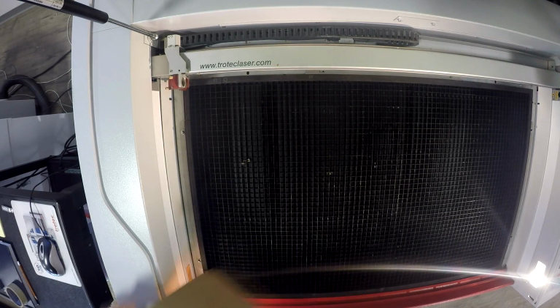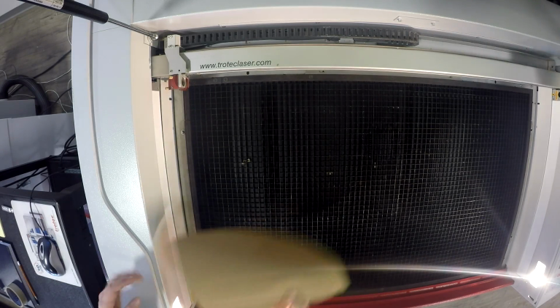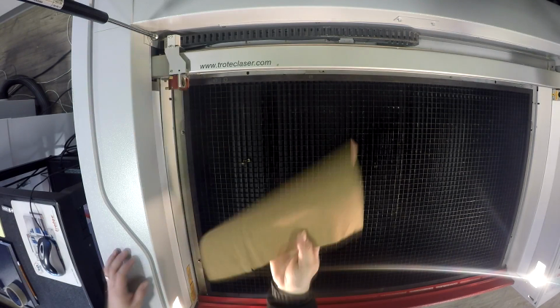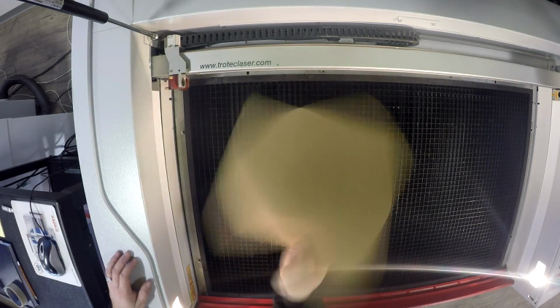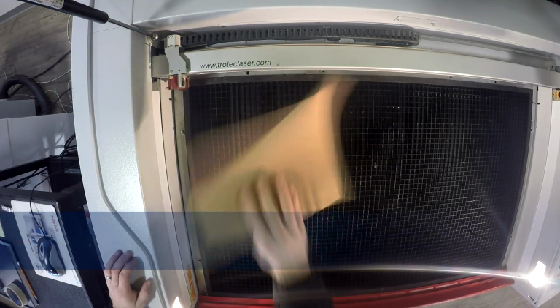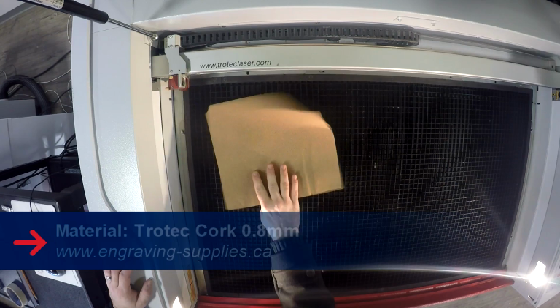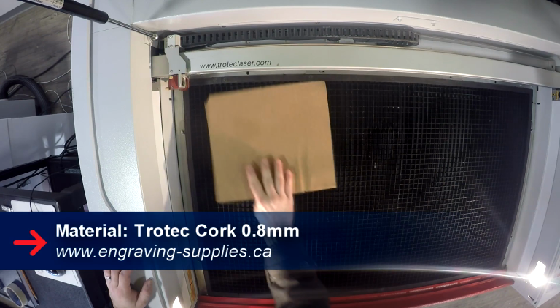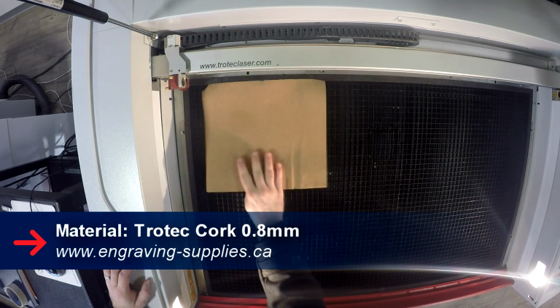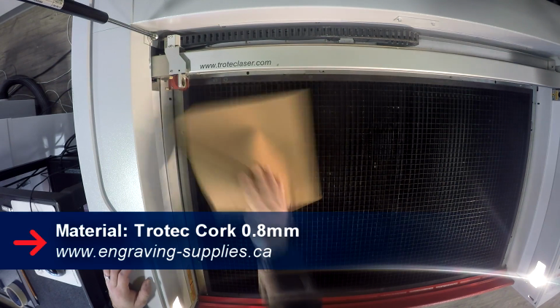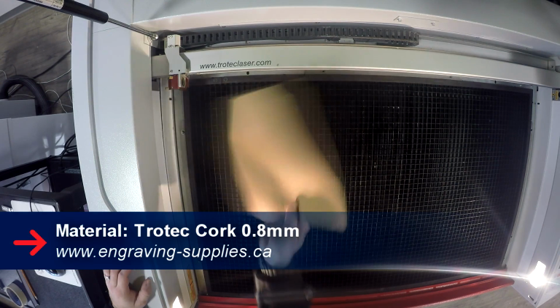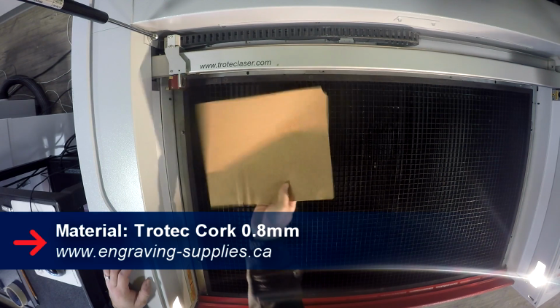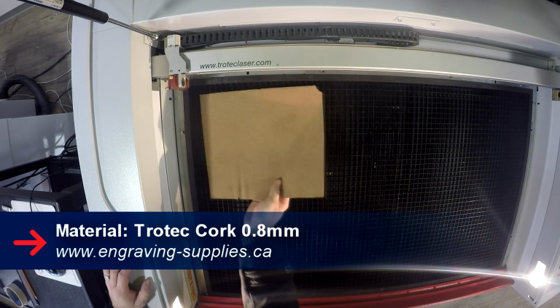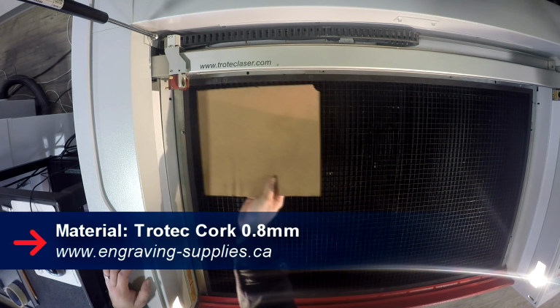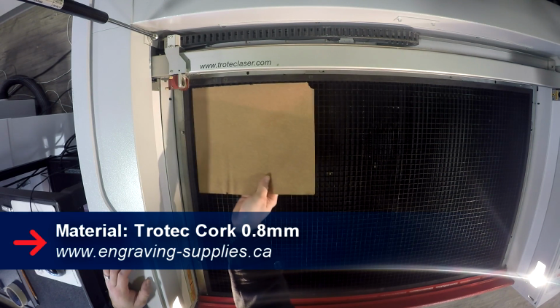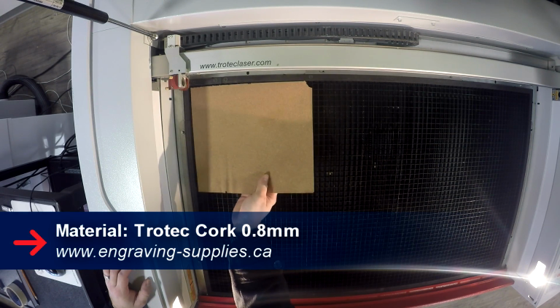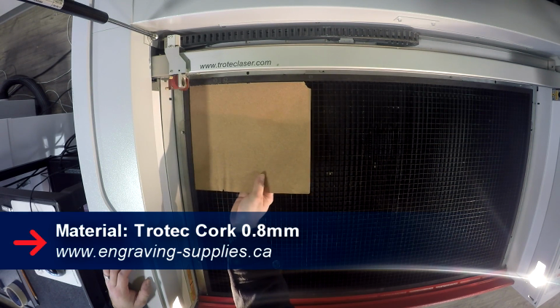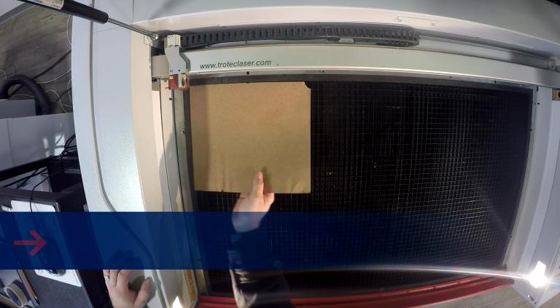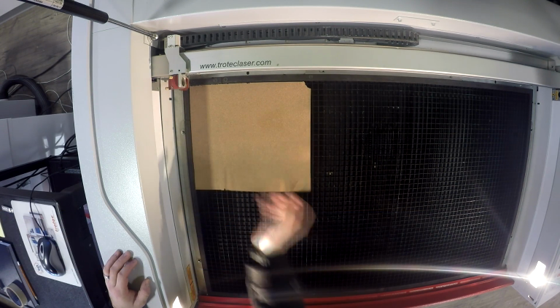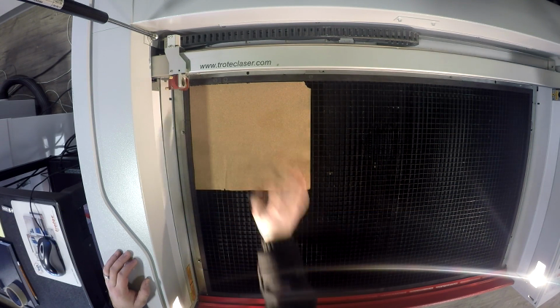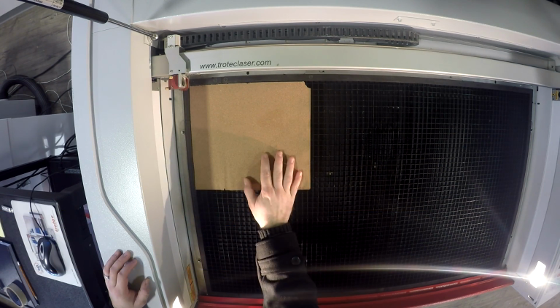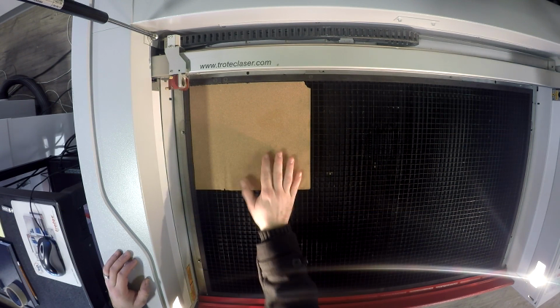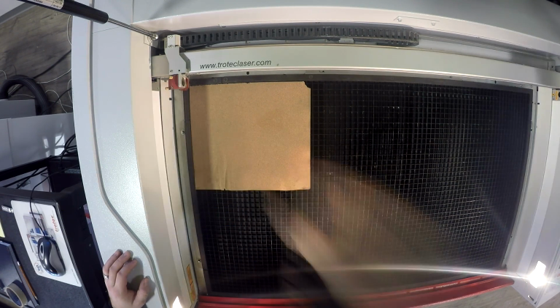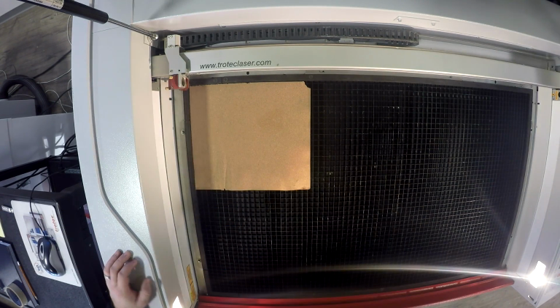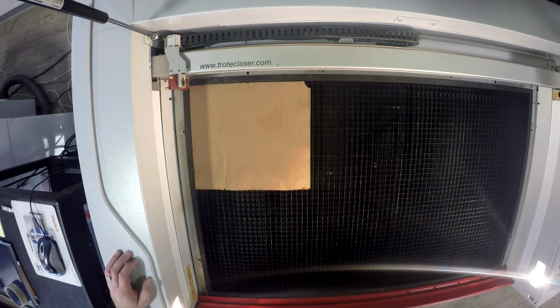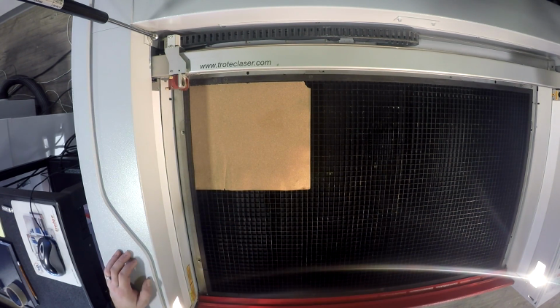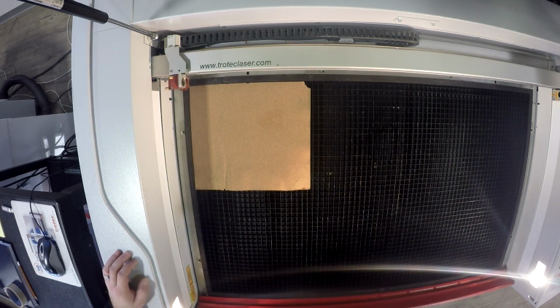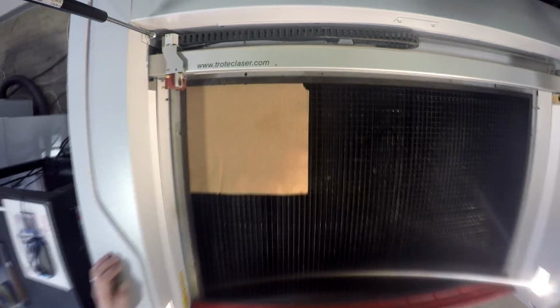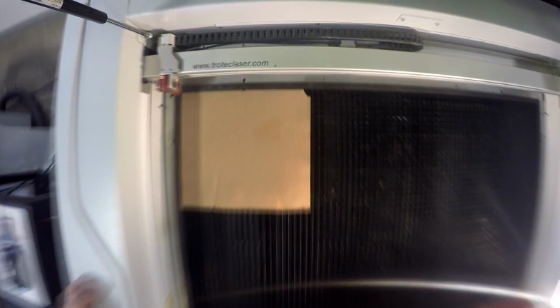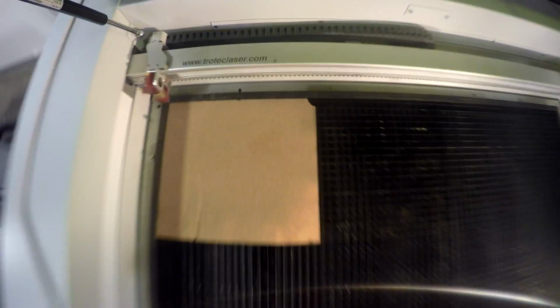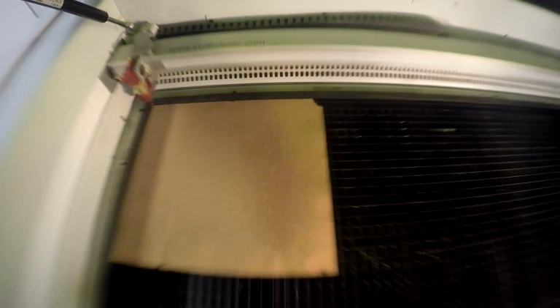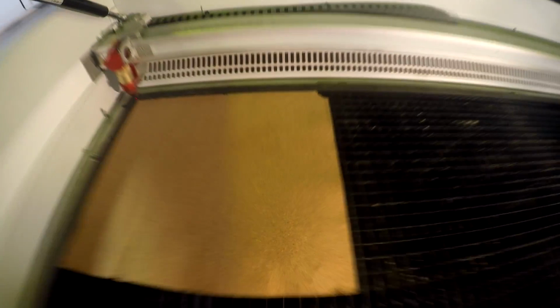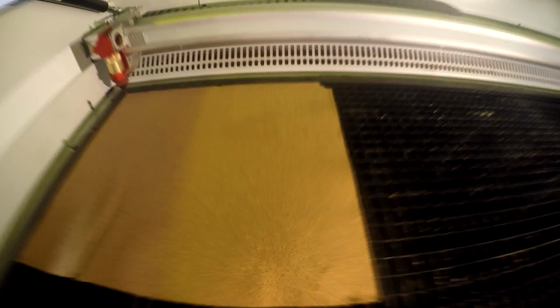For this project we used our 0.8mm thick cork. We engraved and cut our design in the Speedy 400.